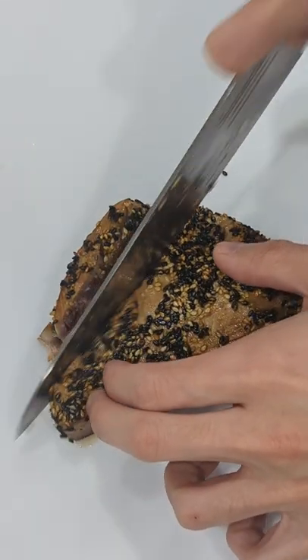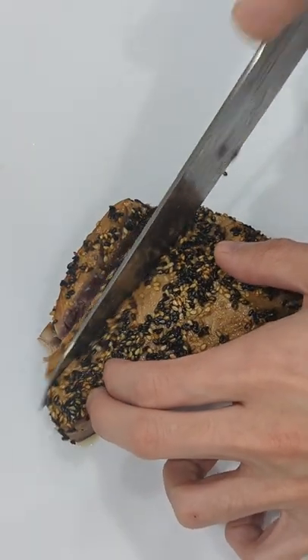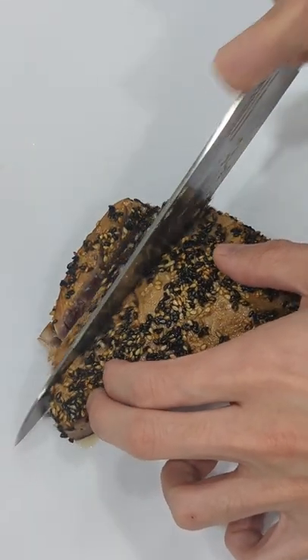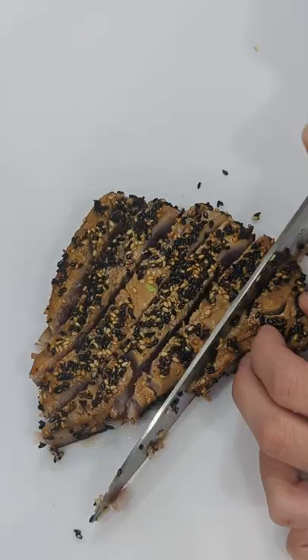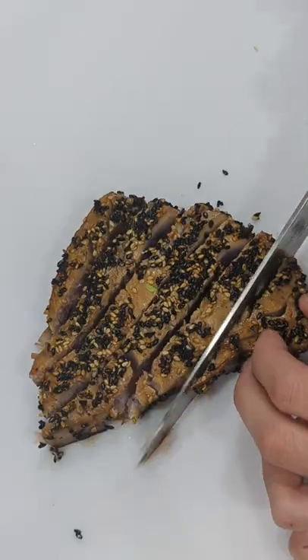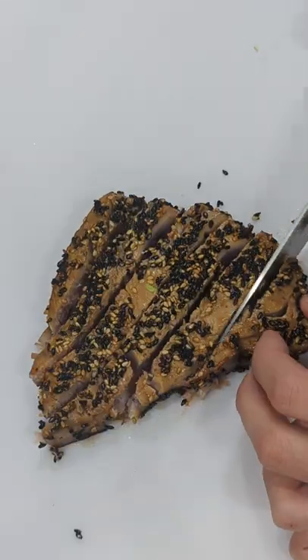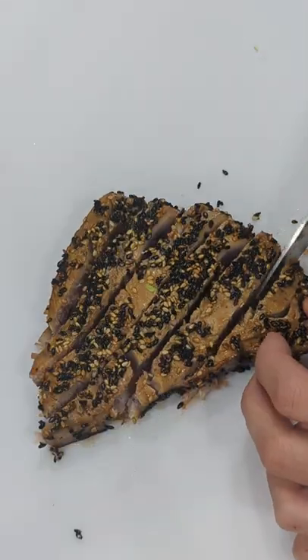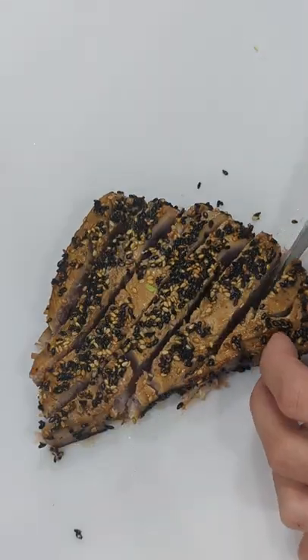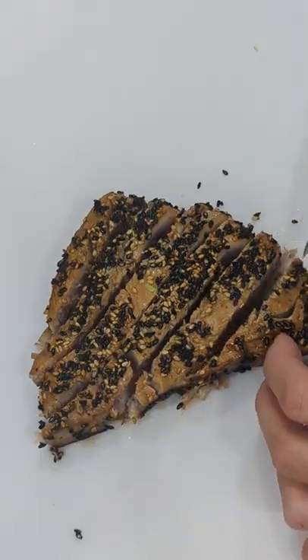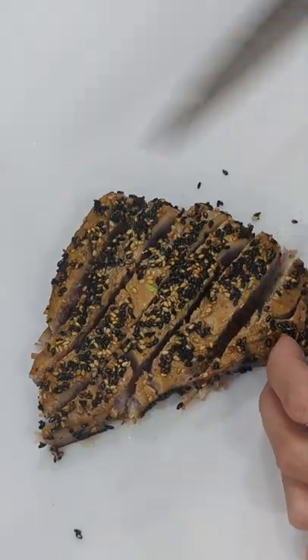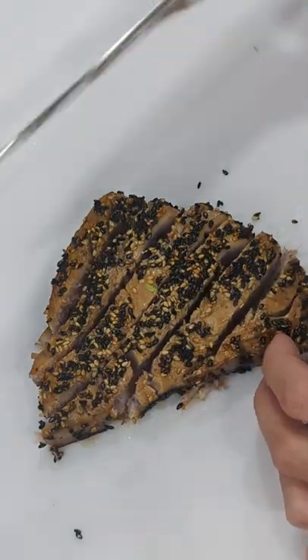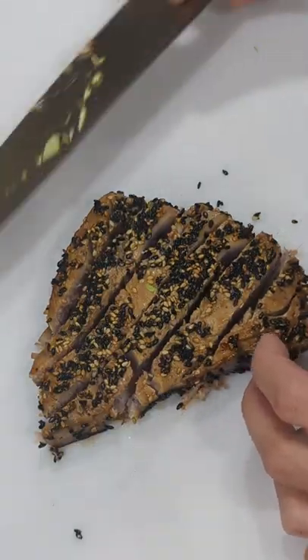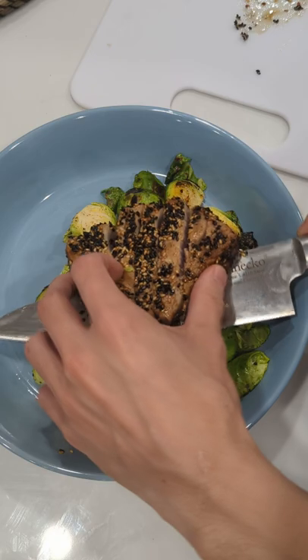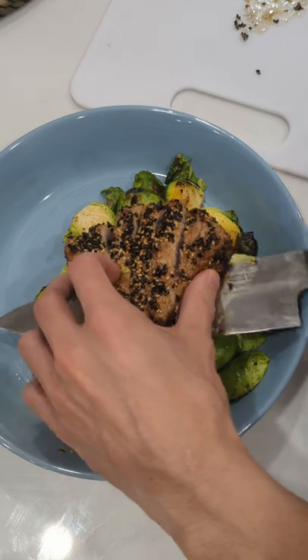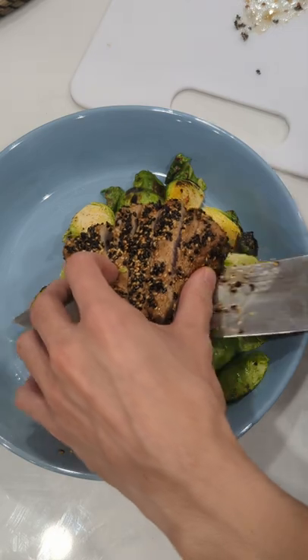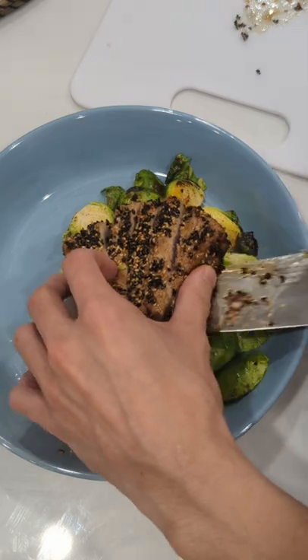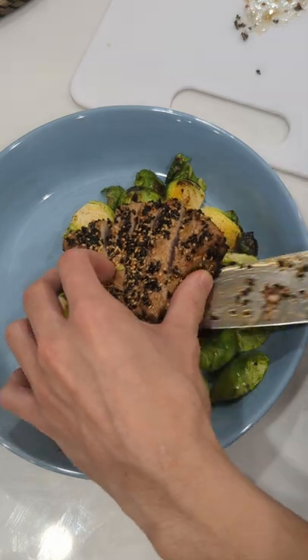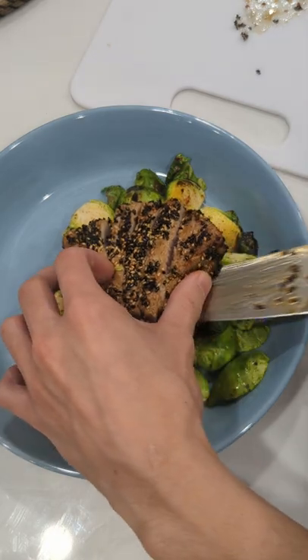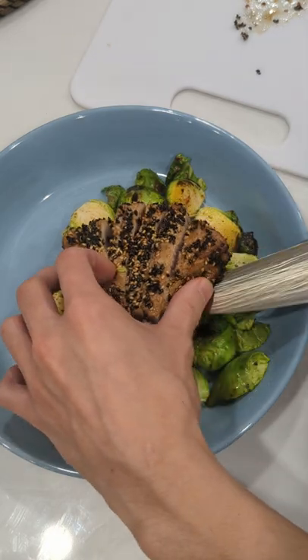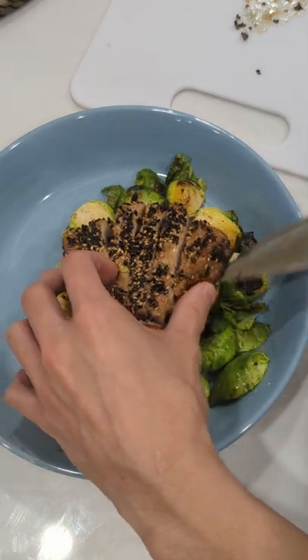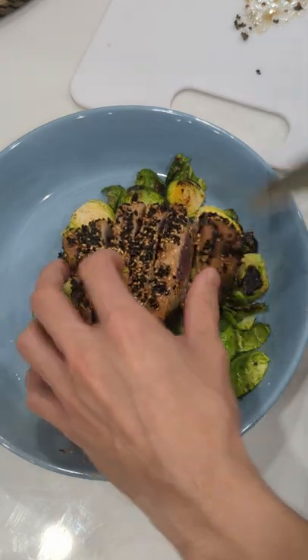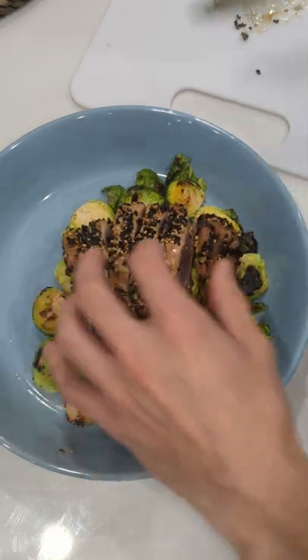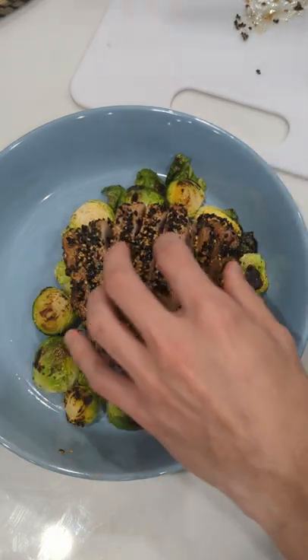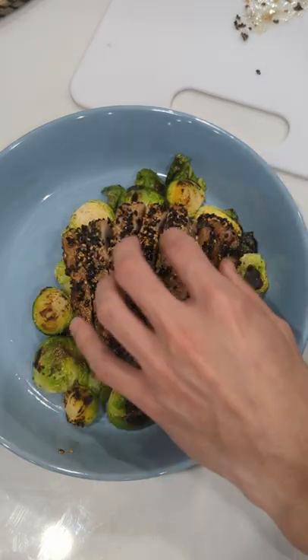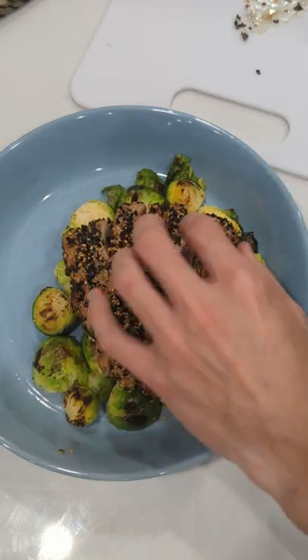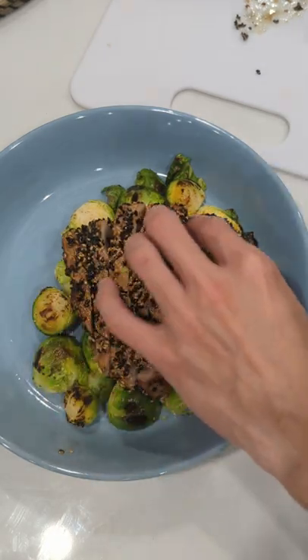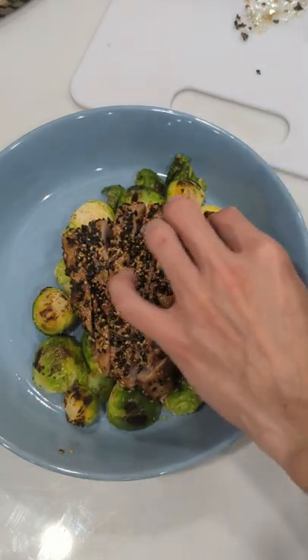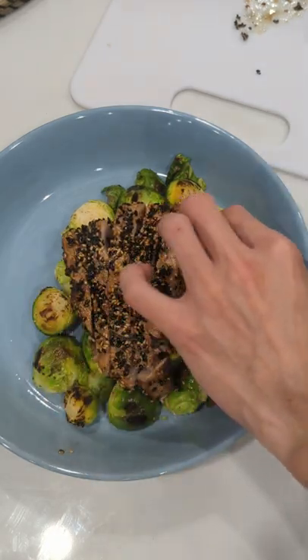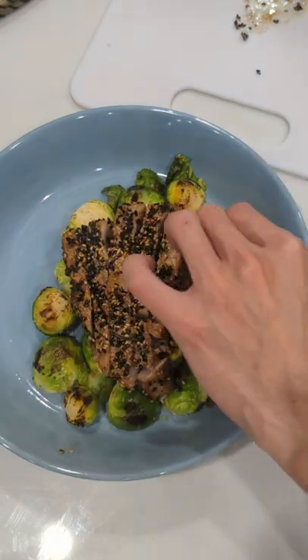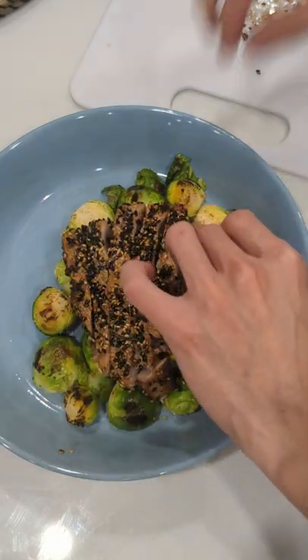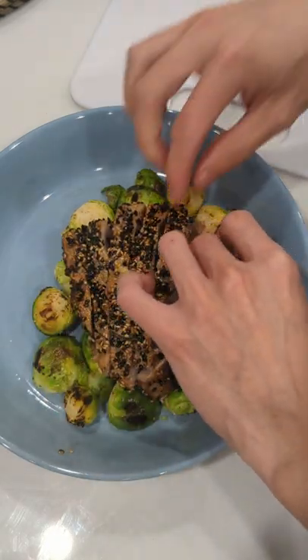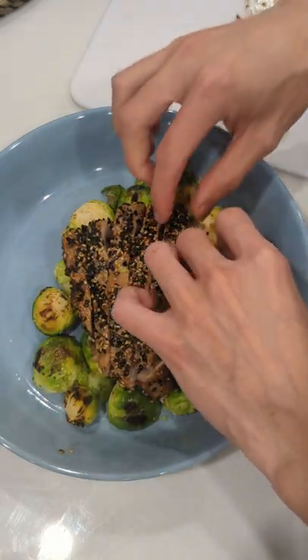Then you want to thin slice it and then serve it on a plate. I'm eating it here with Brussels sprouts.